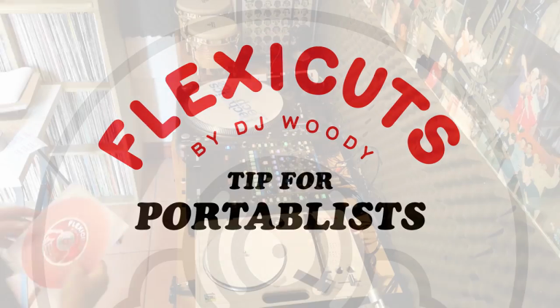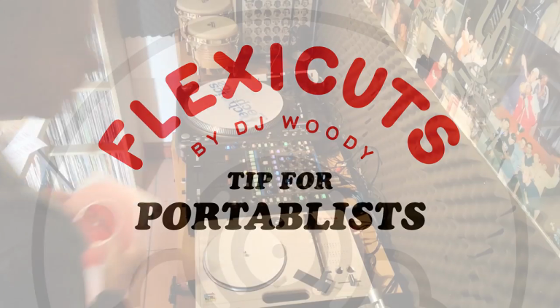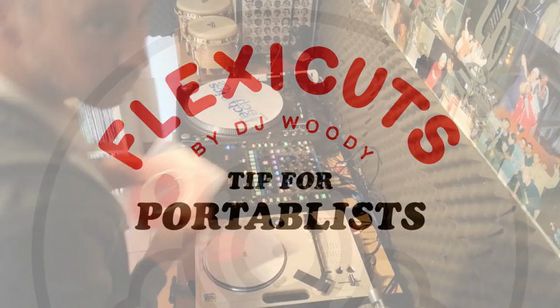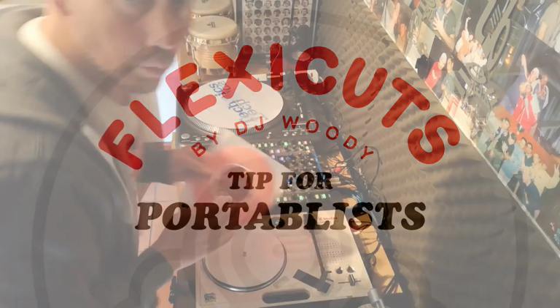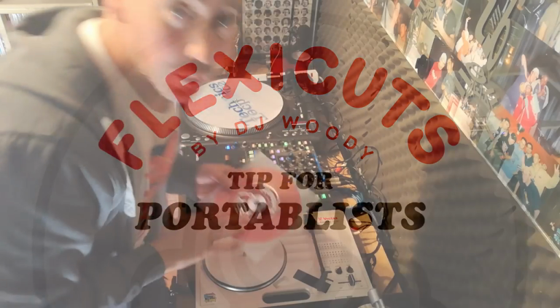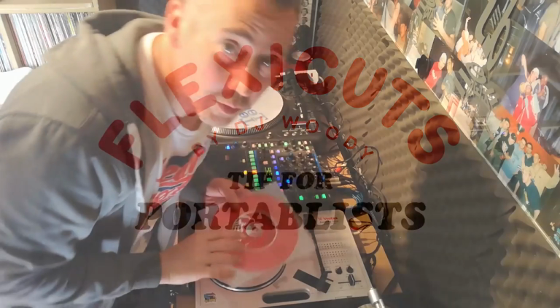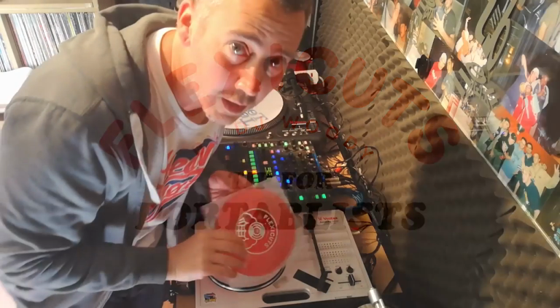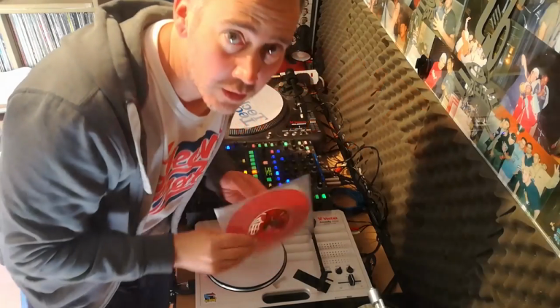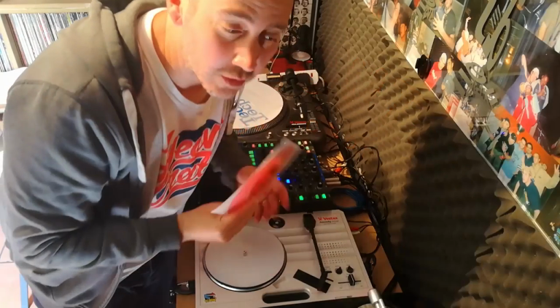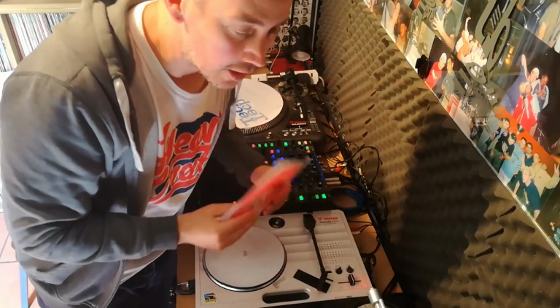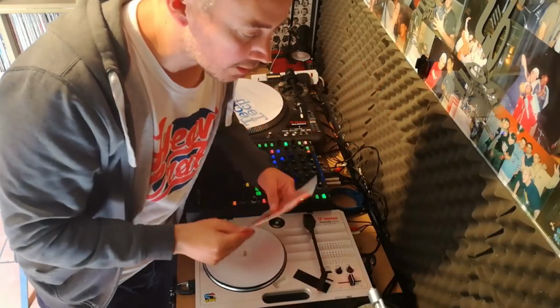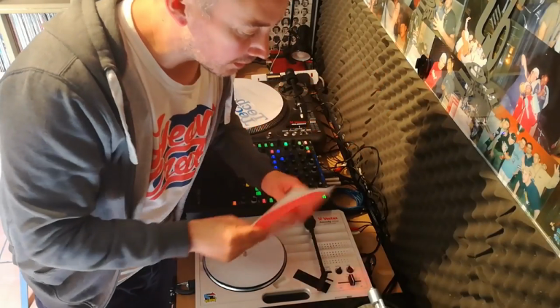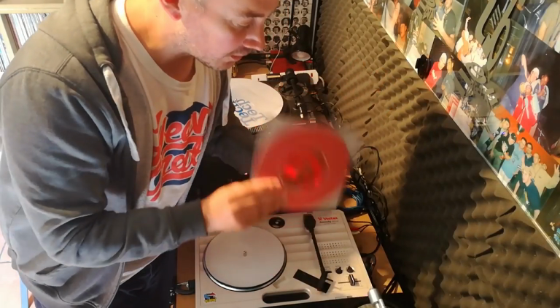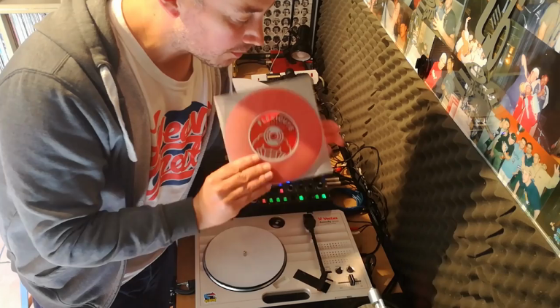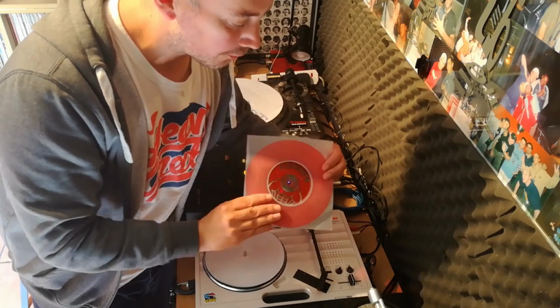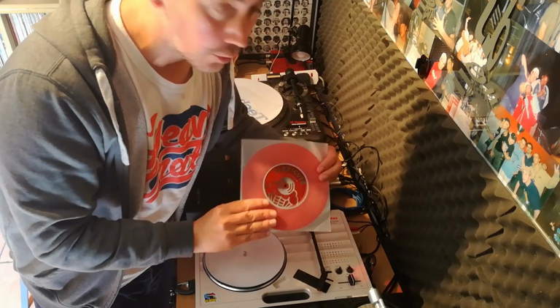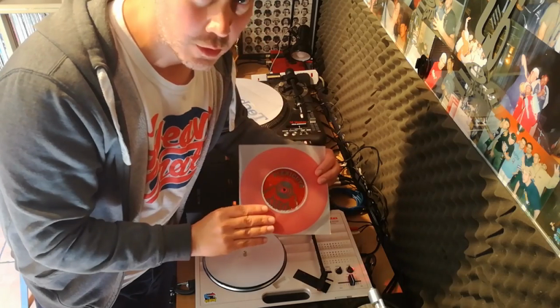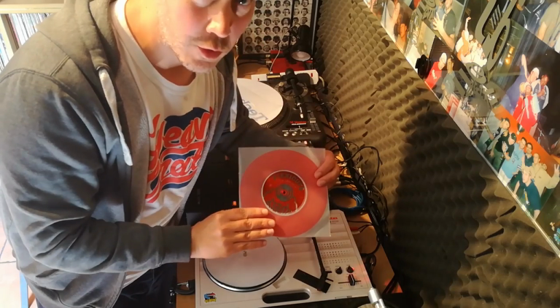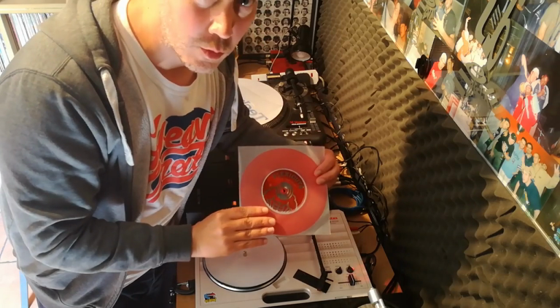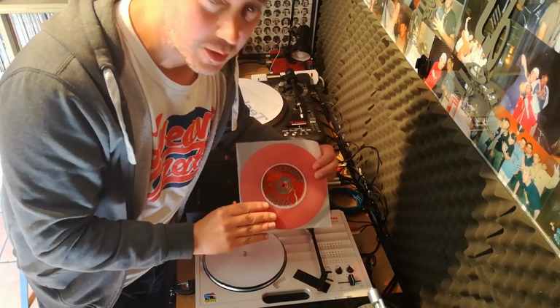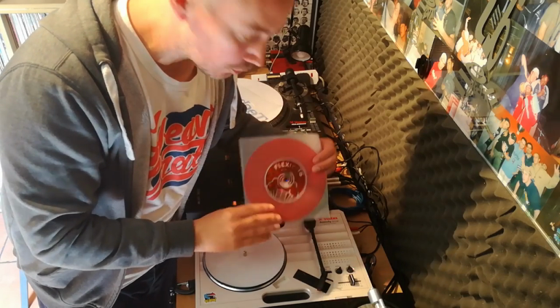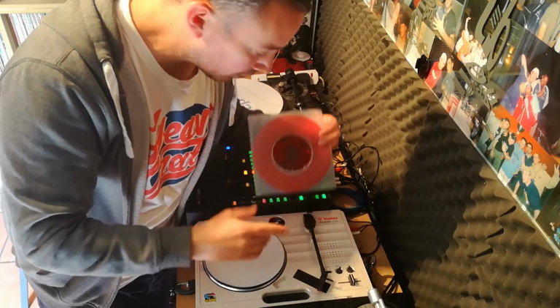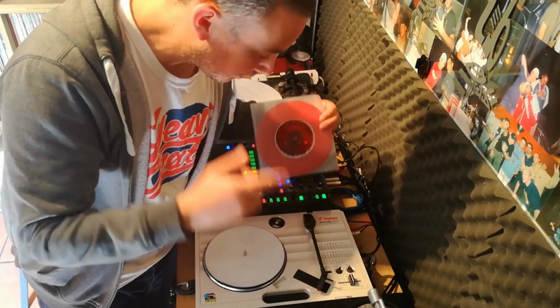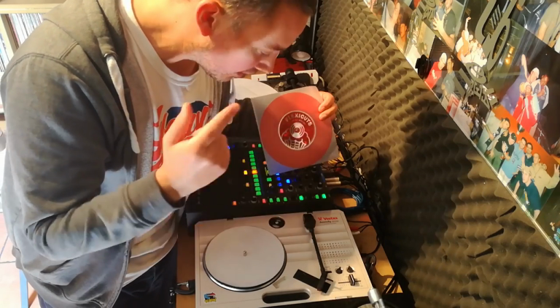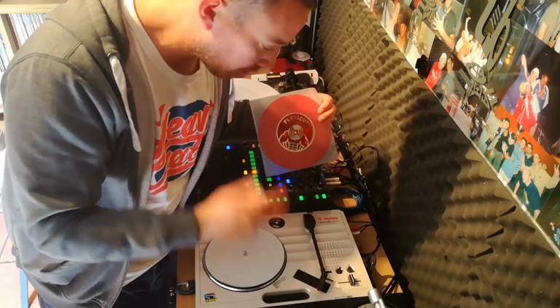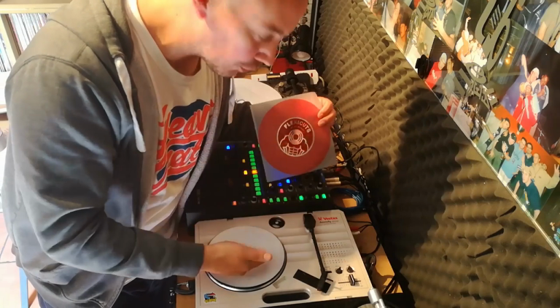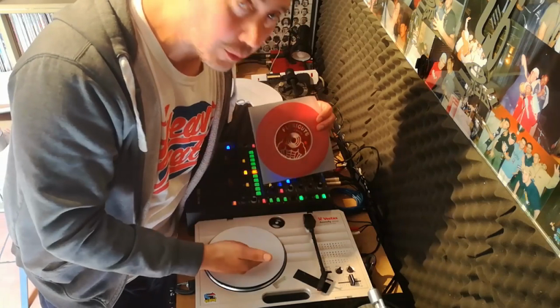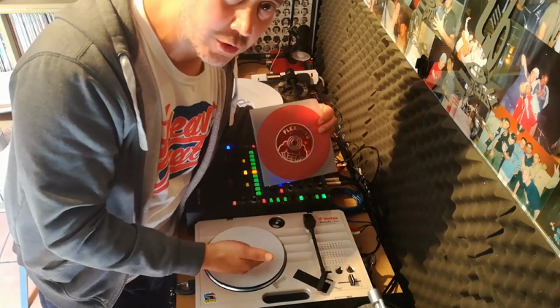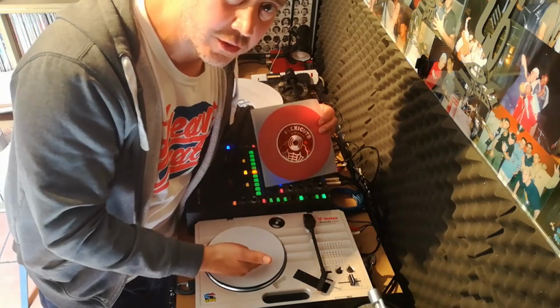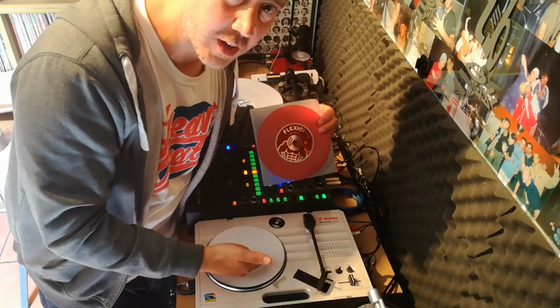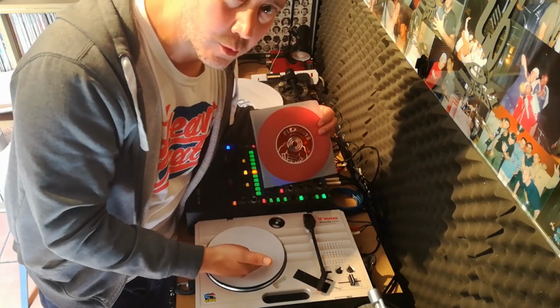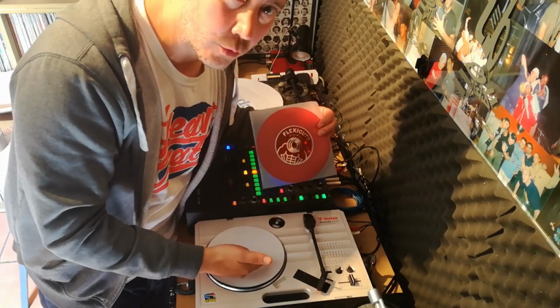What's up guys? A tip for all you people using portable turntables.